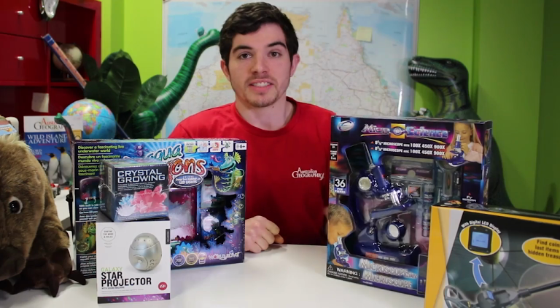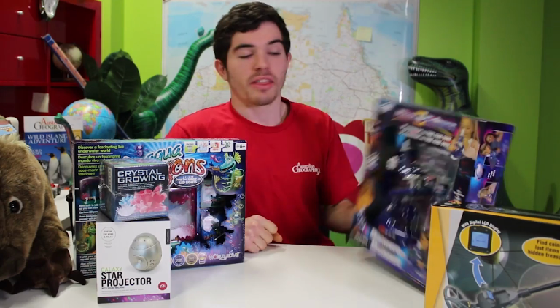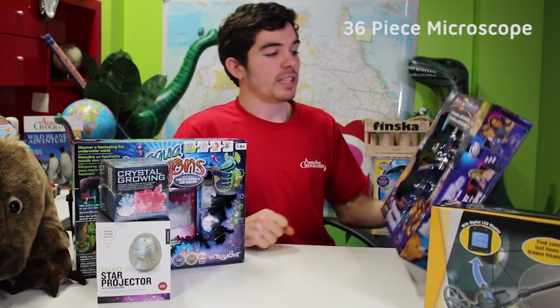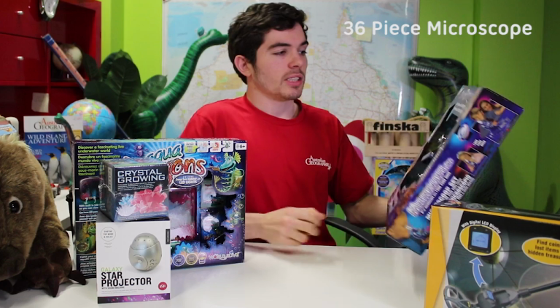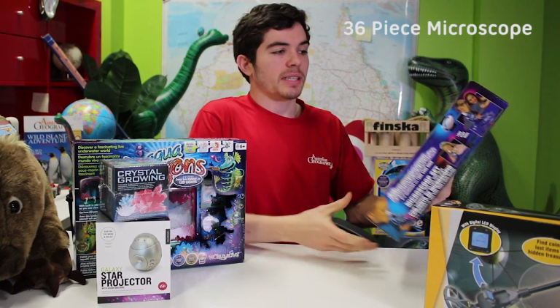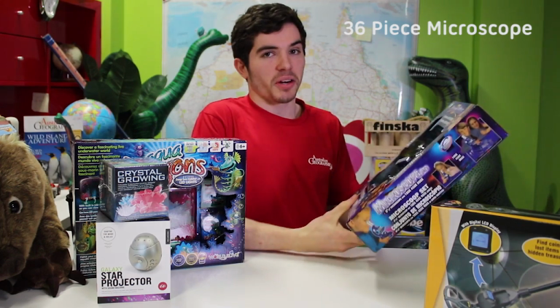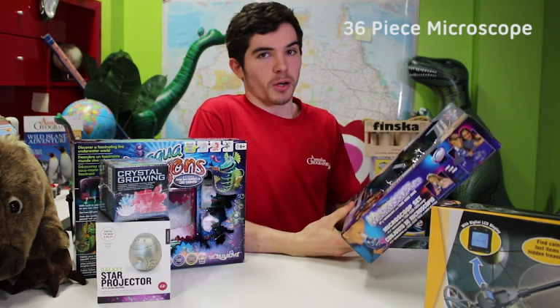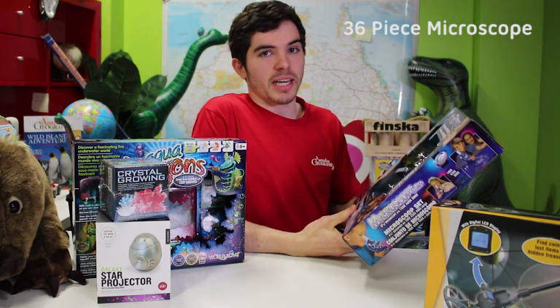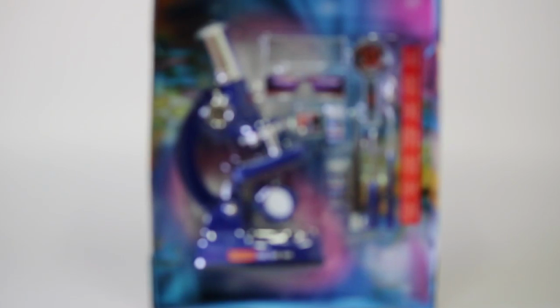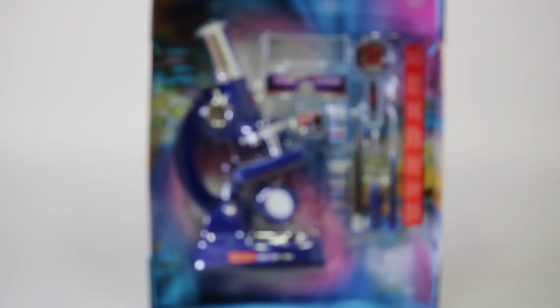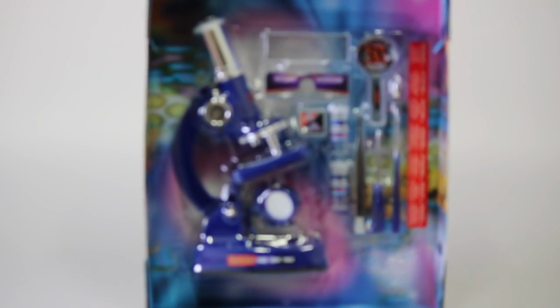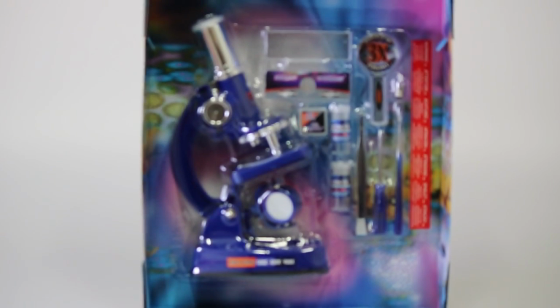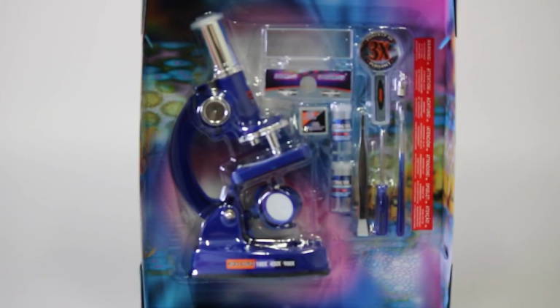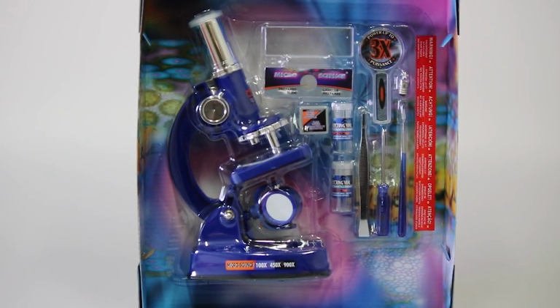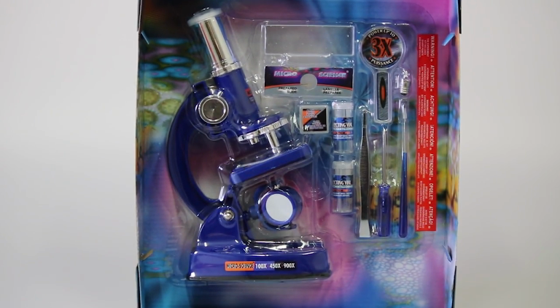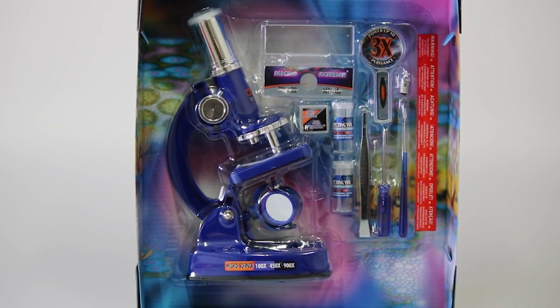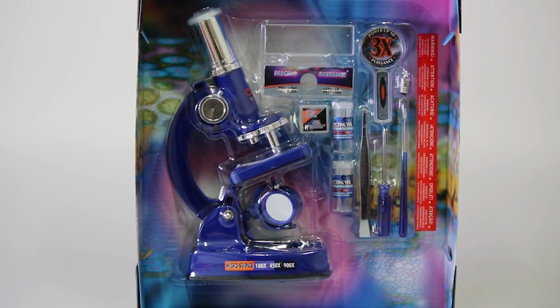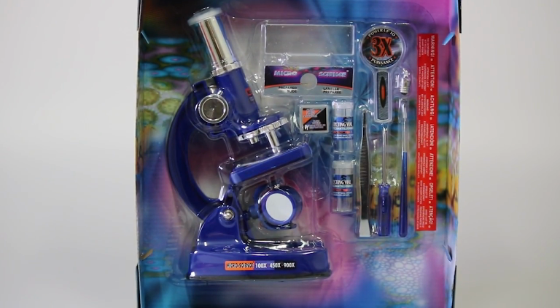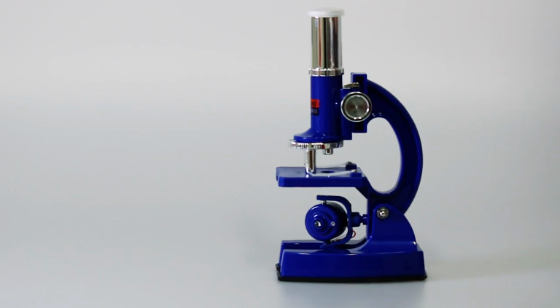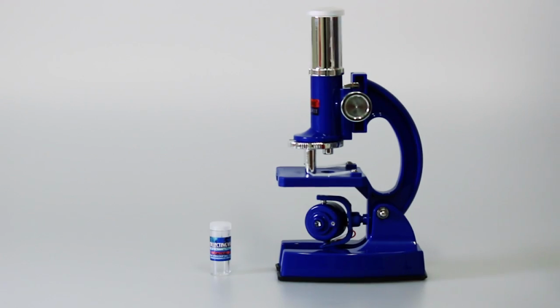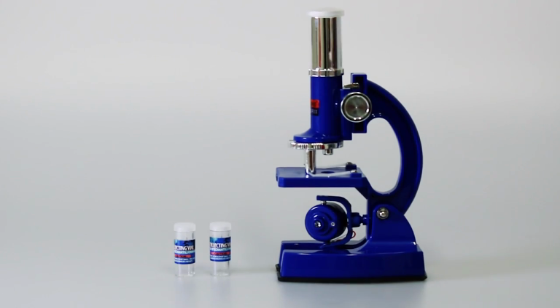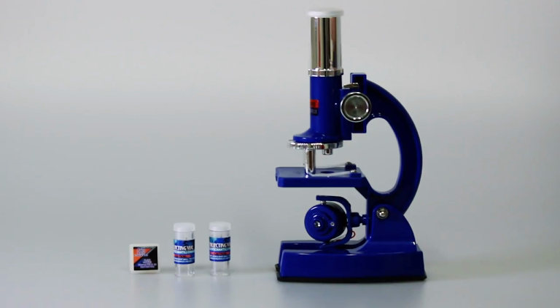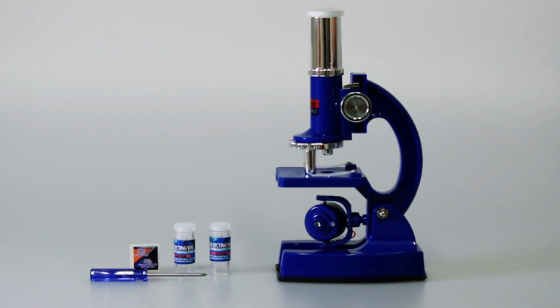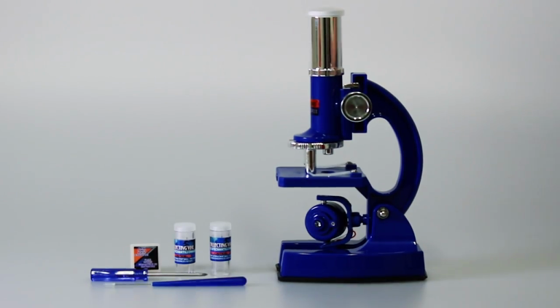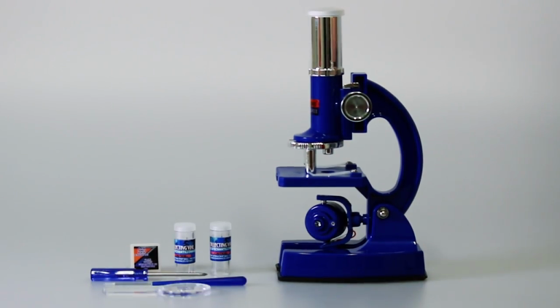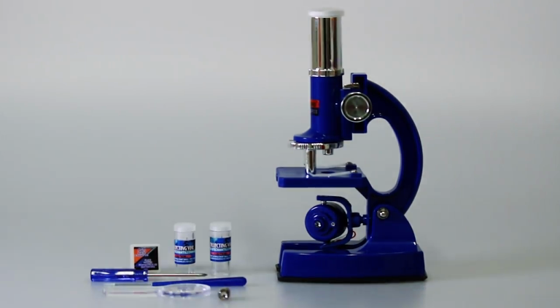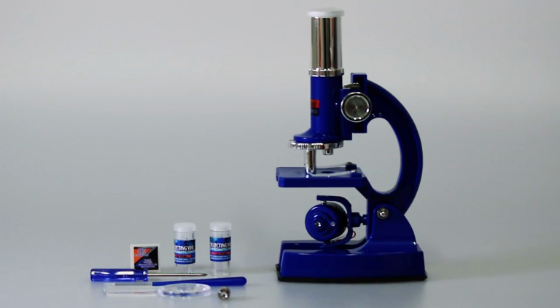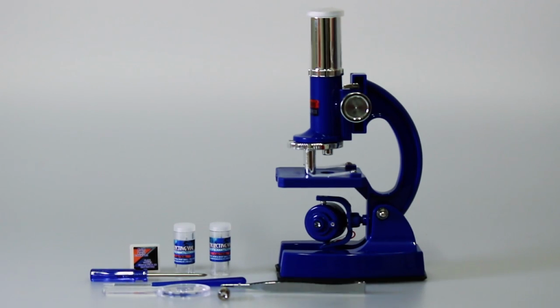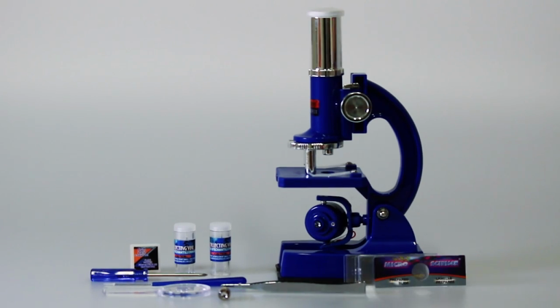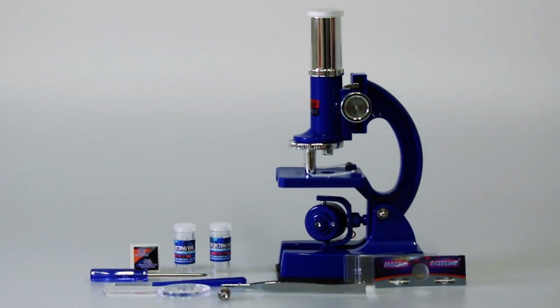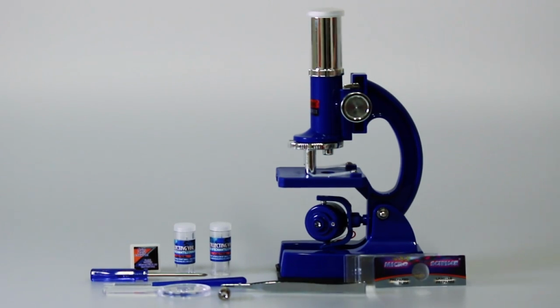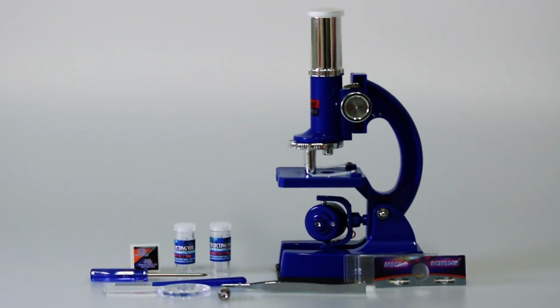This is our 36-piece microscope set. It goes up to 900 times magnification. It's battery operated and it comes with 12 blank slides for you to prepare yourself.